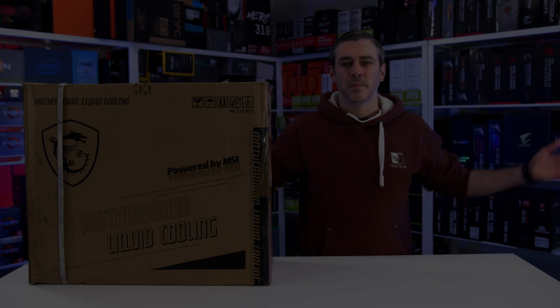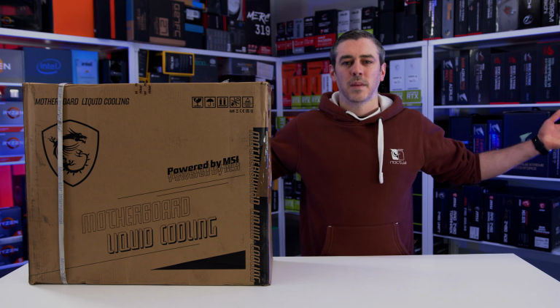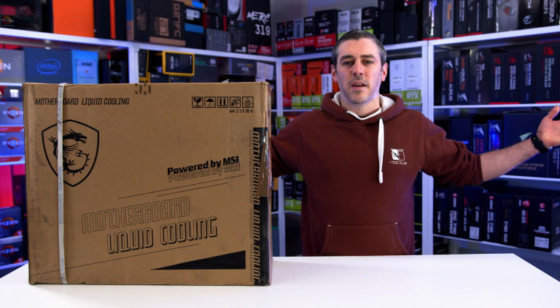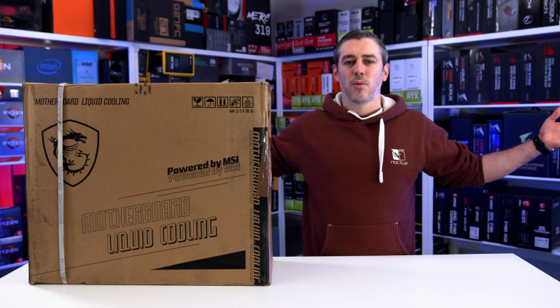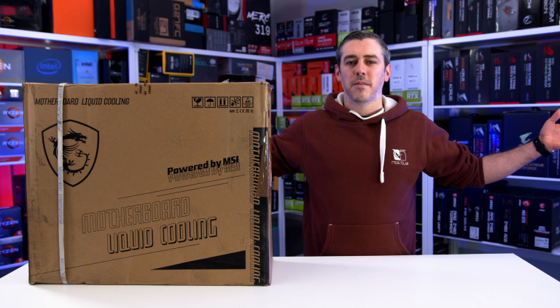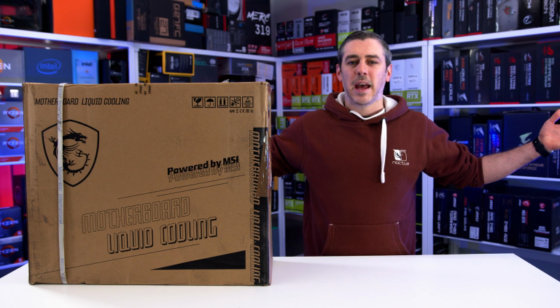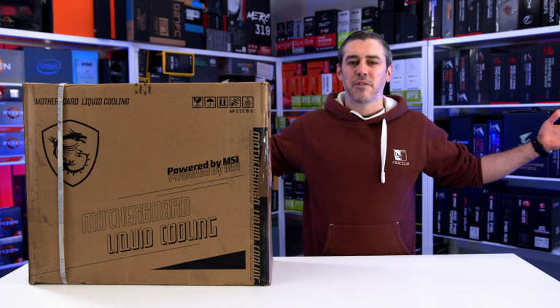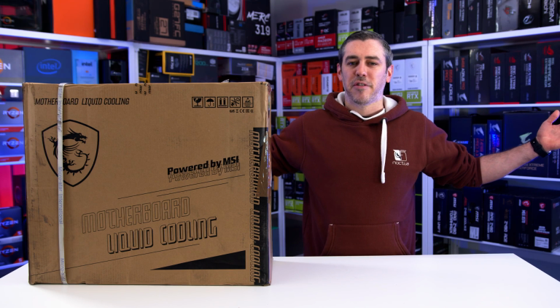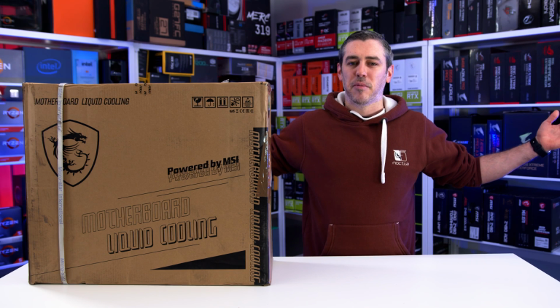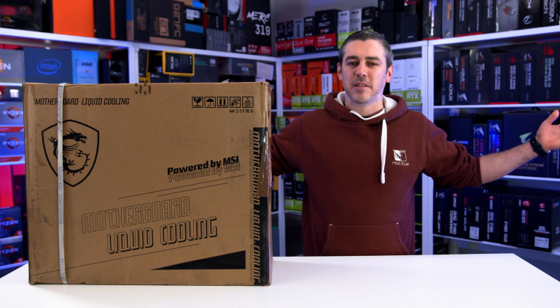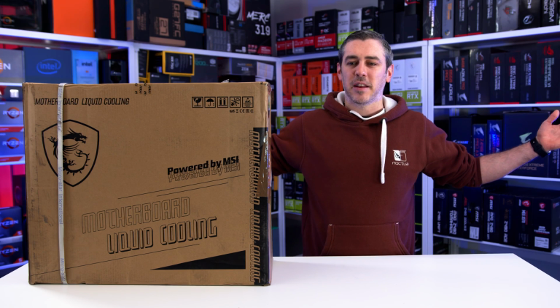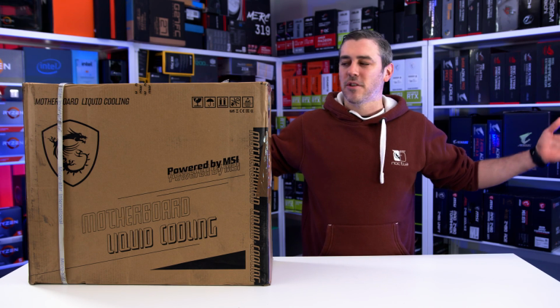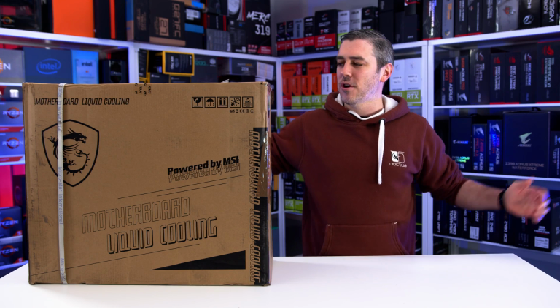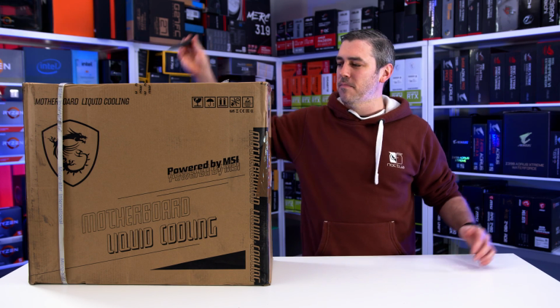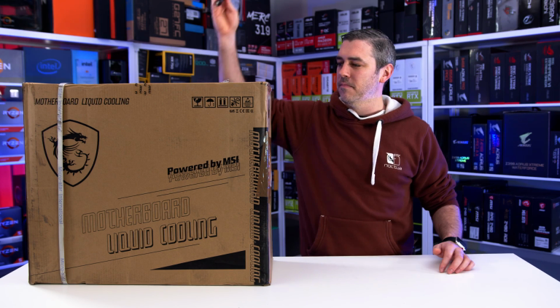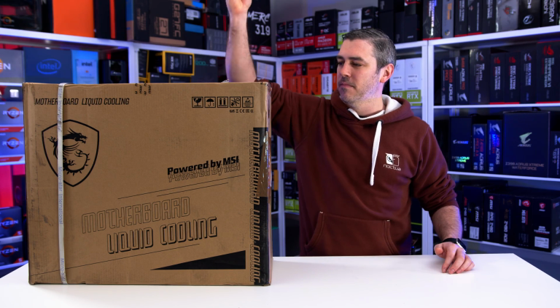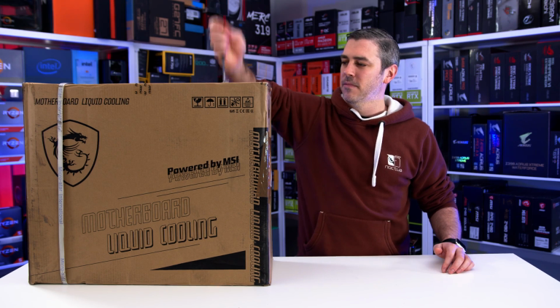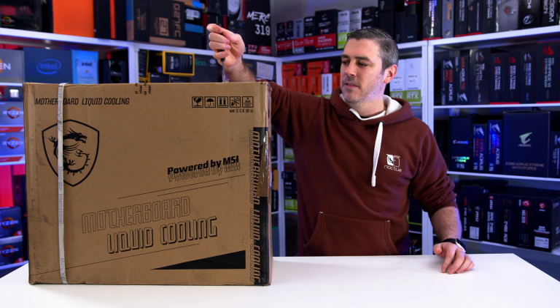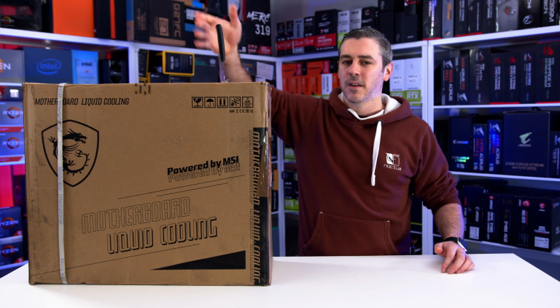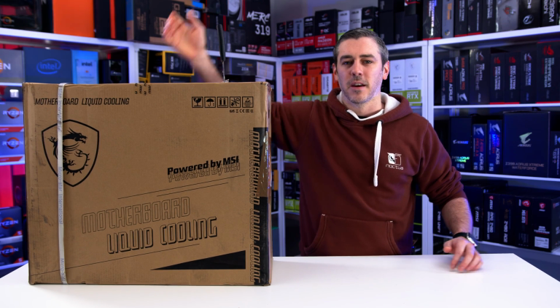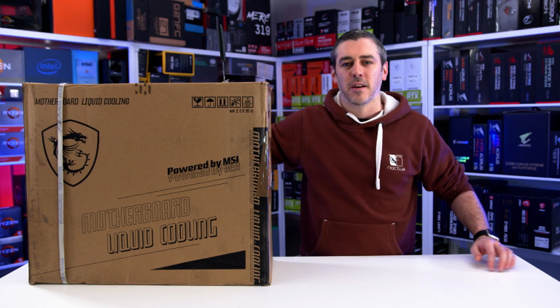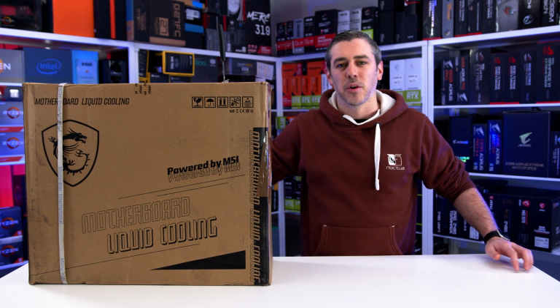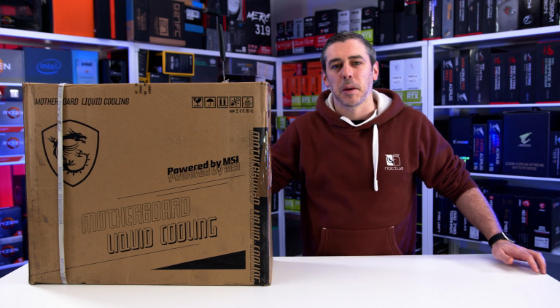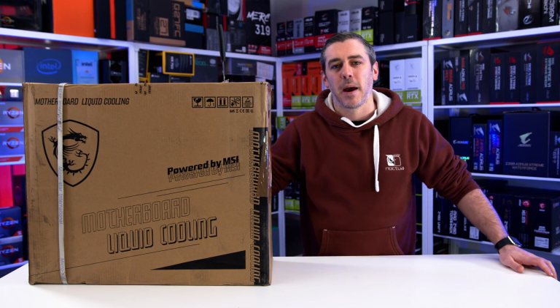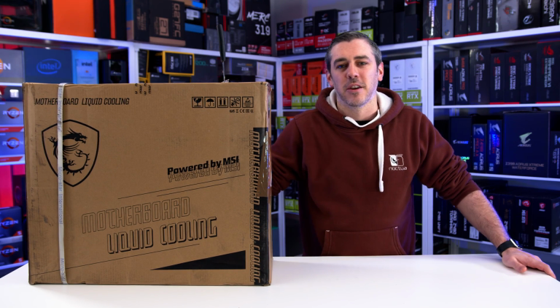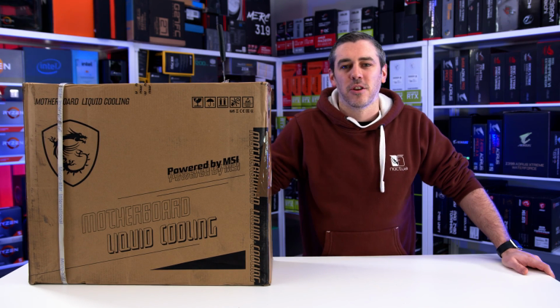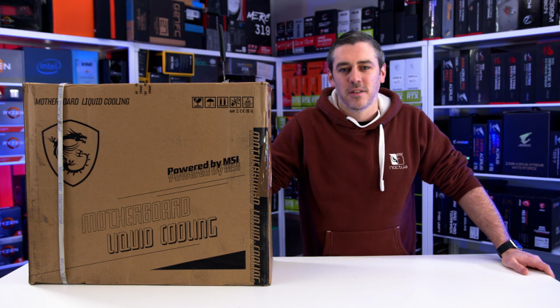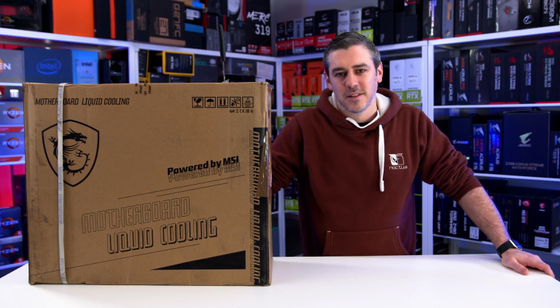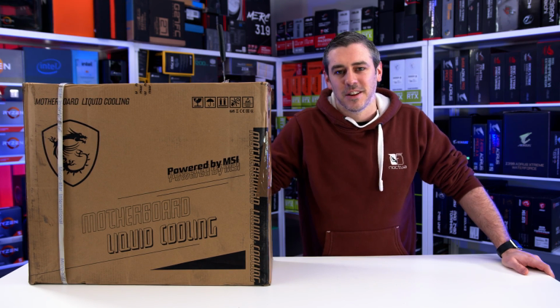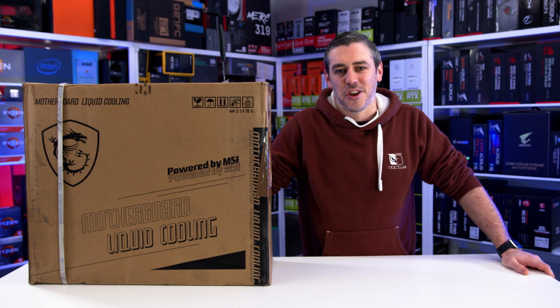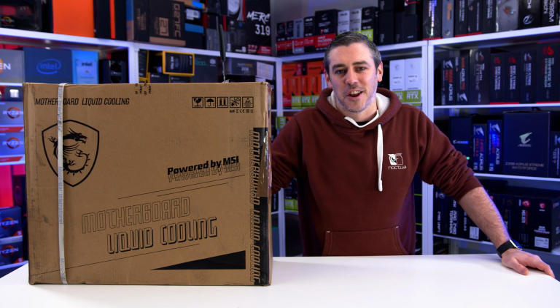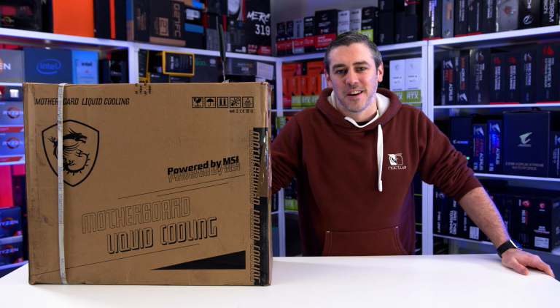Hey everyone, Andy Raffel from eTechnics.com, and I've got a big package. Let's check it out.